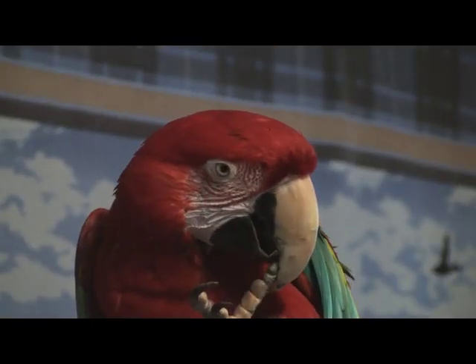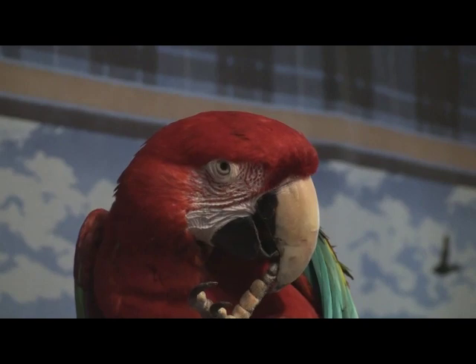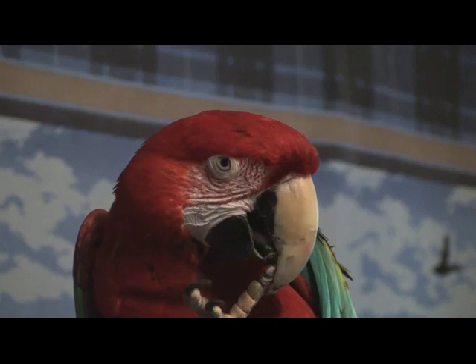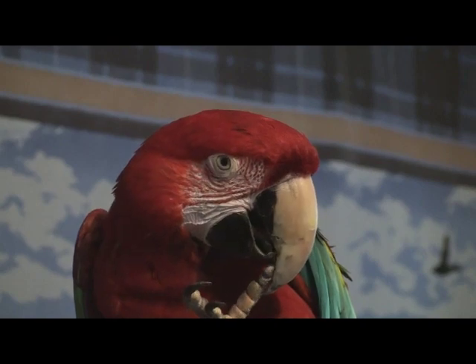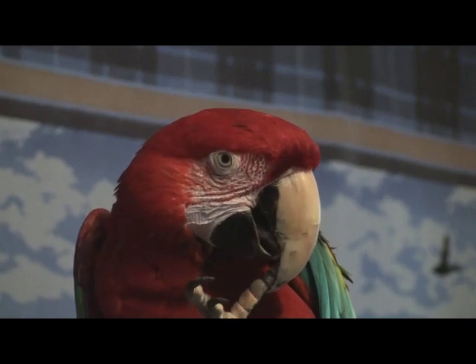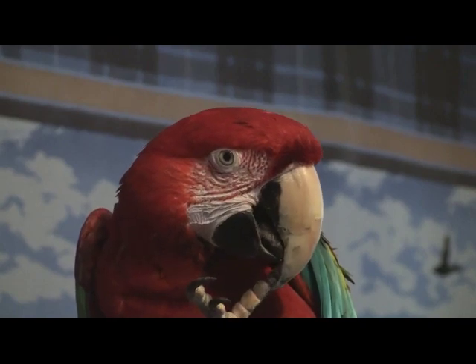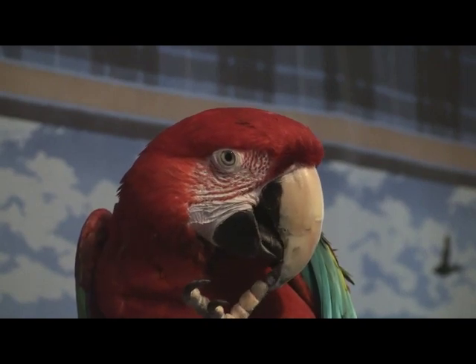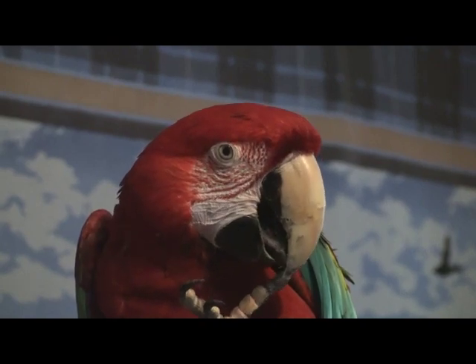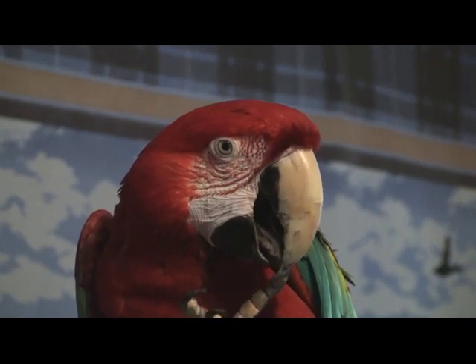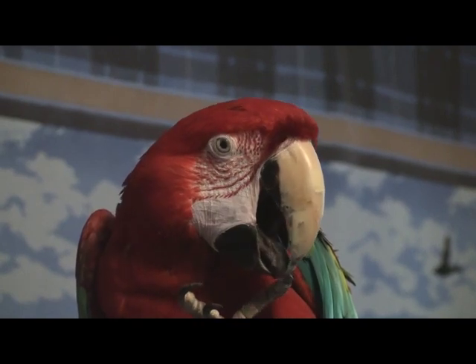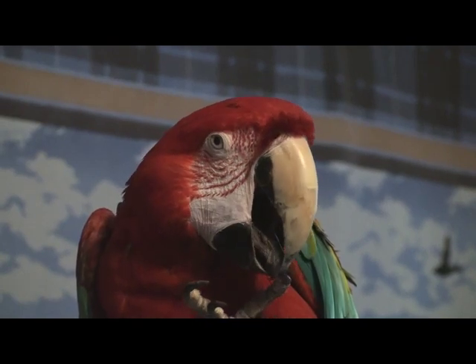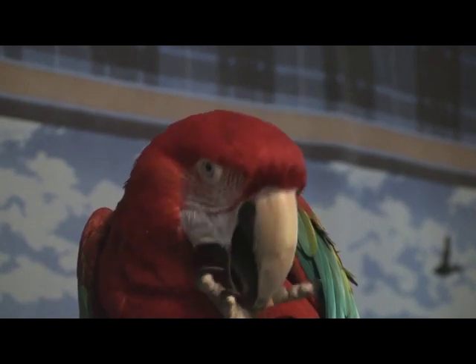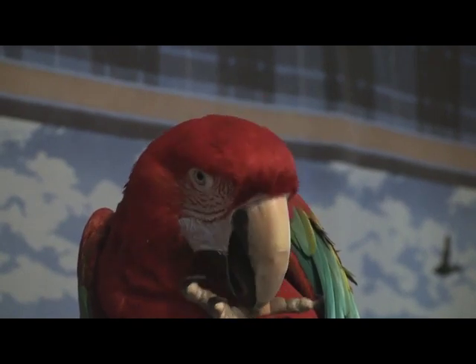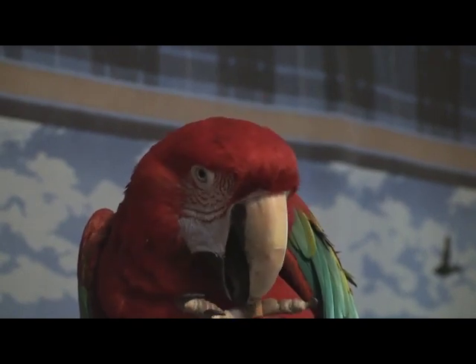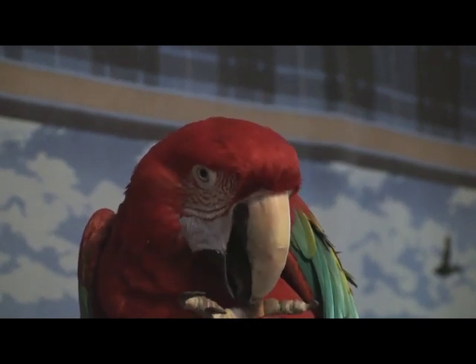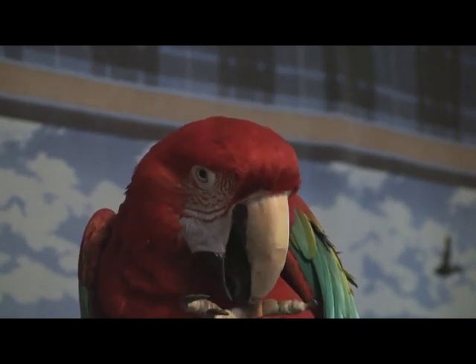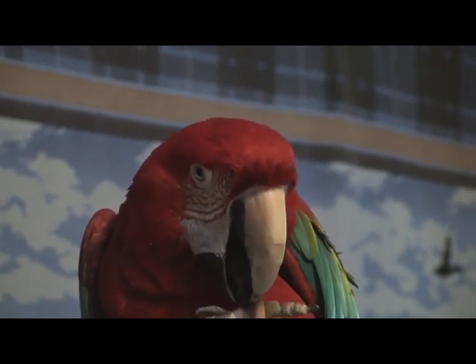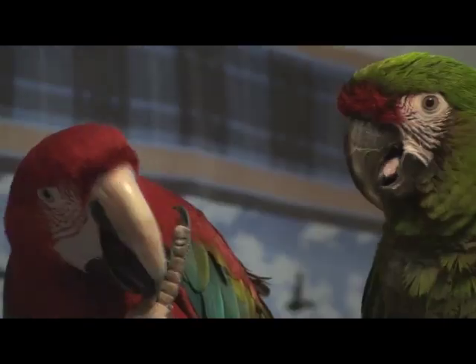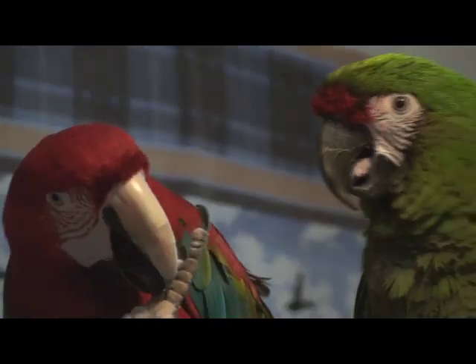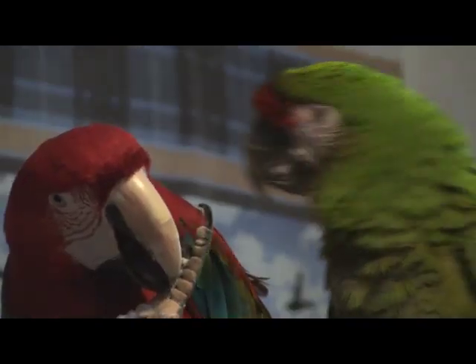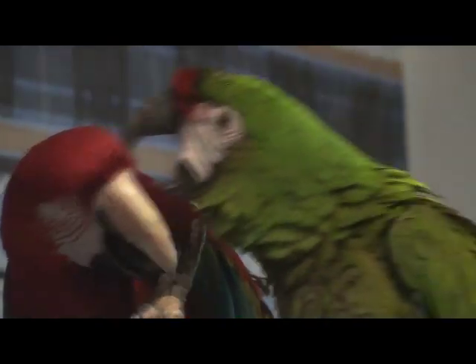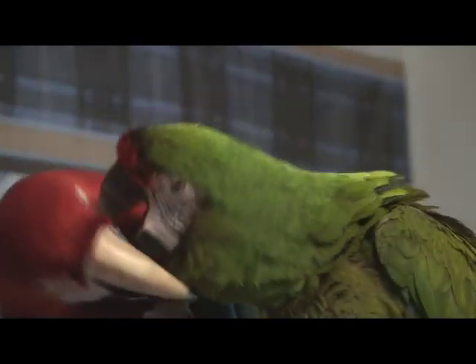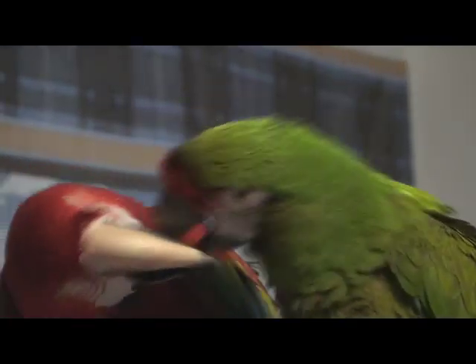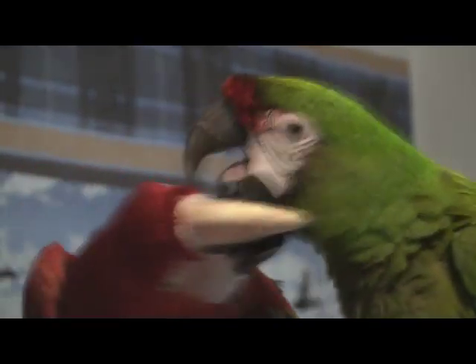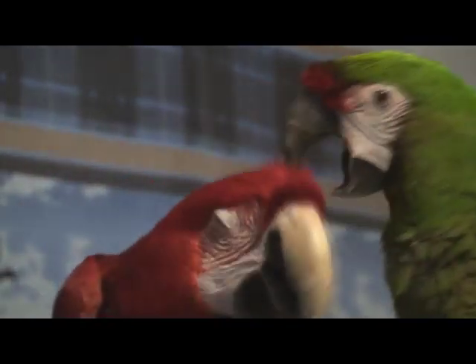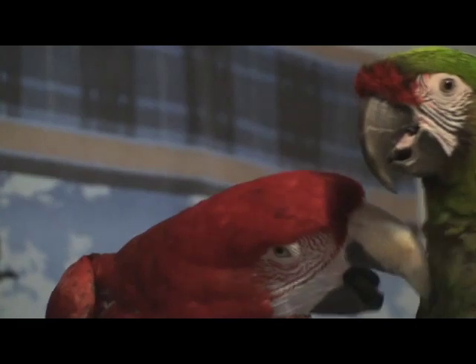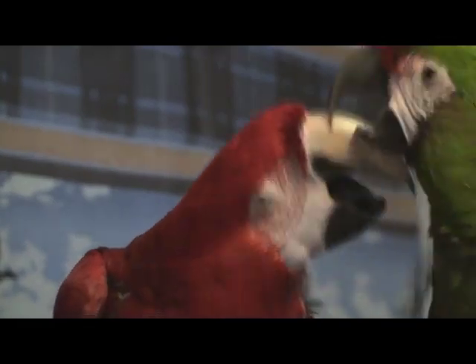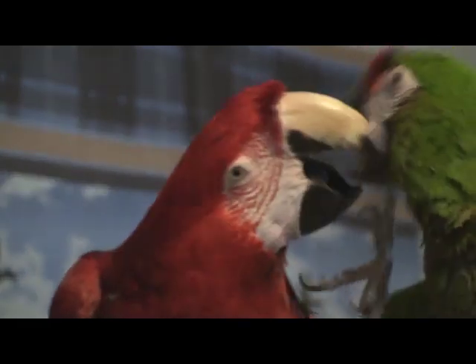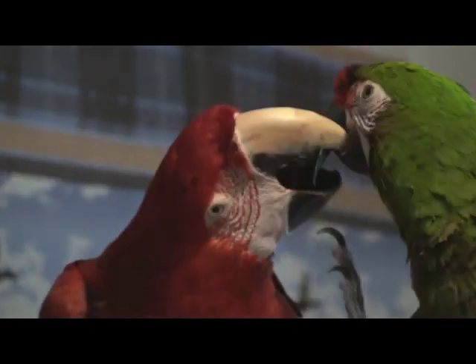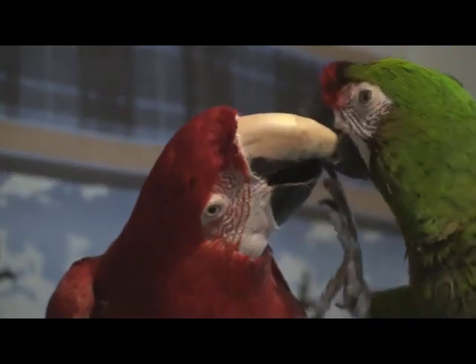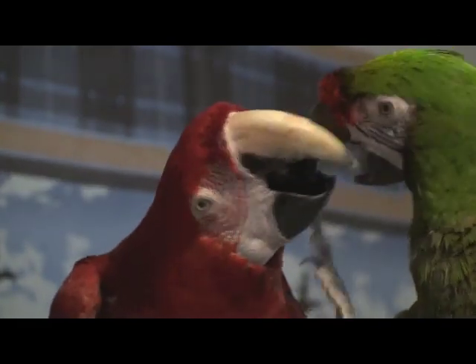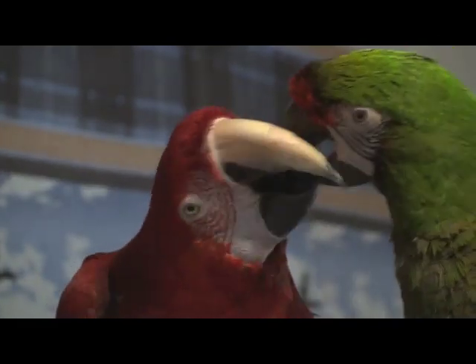After breakfast, it's time for a pedicure and a little playfulness.